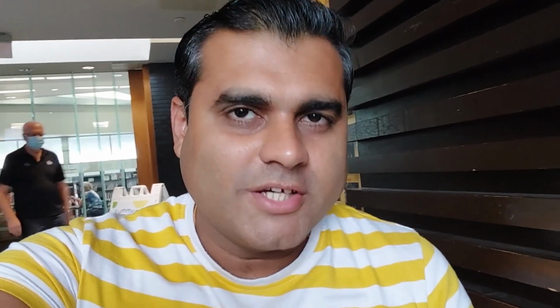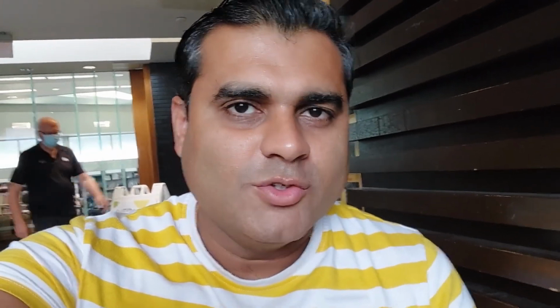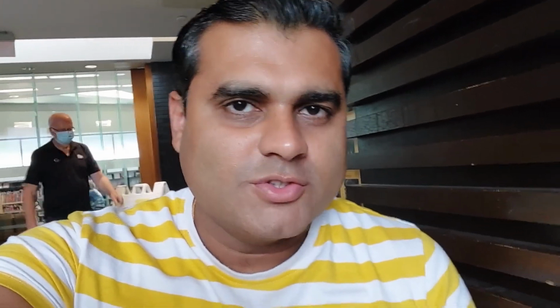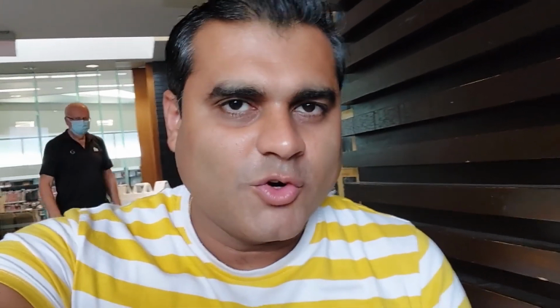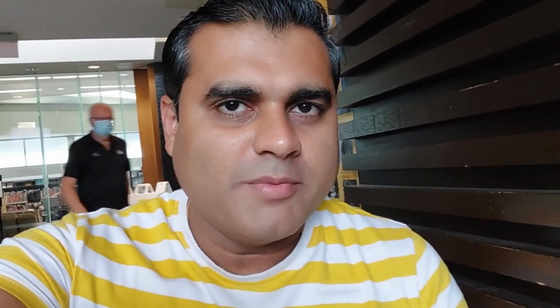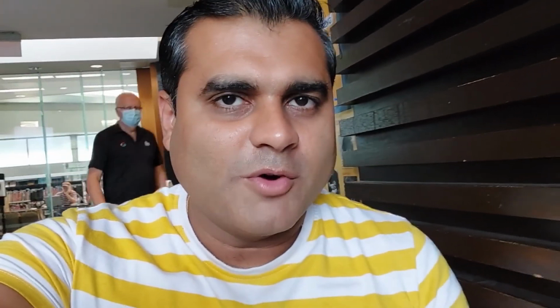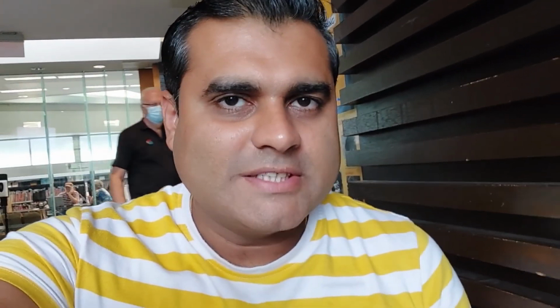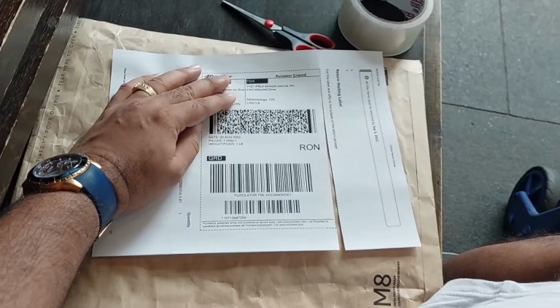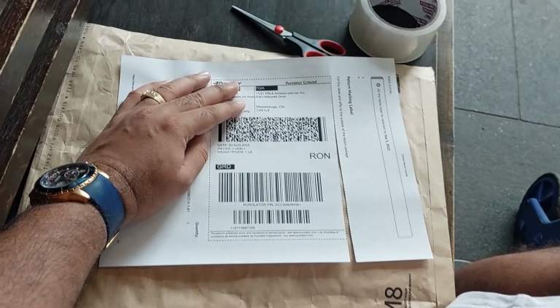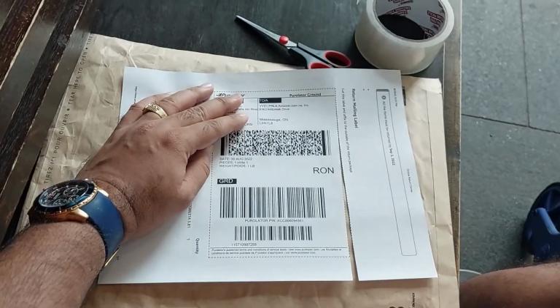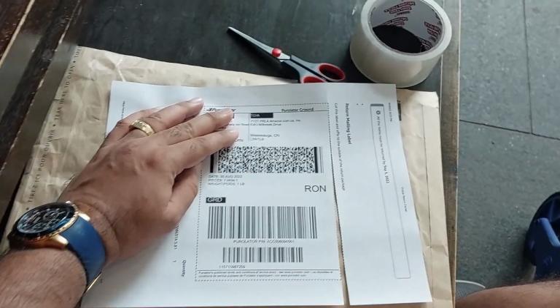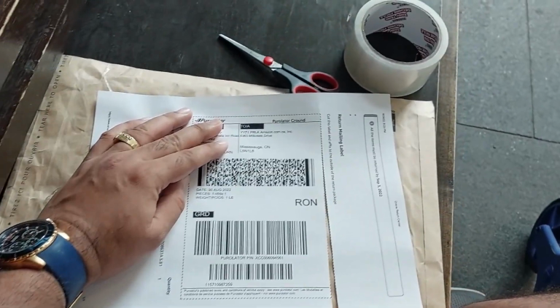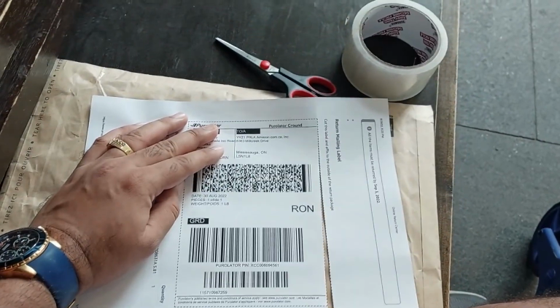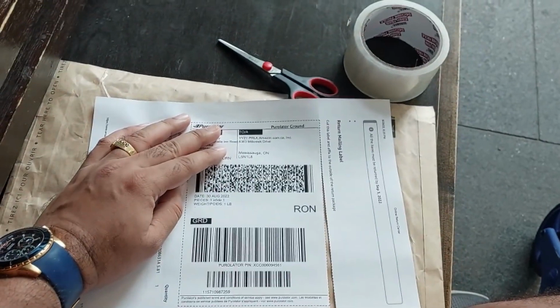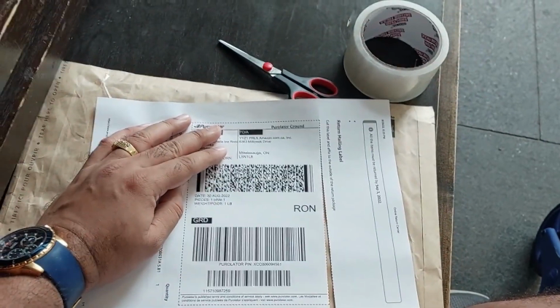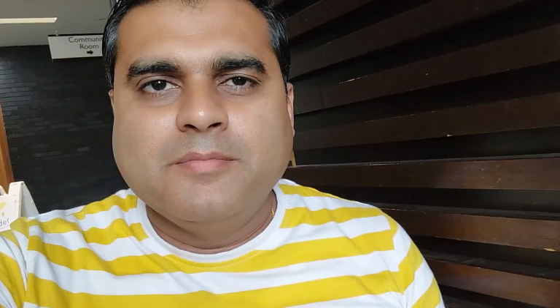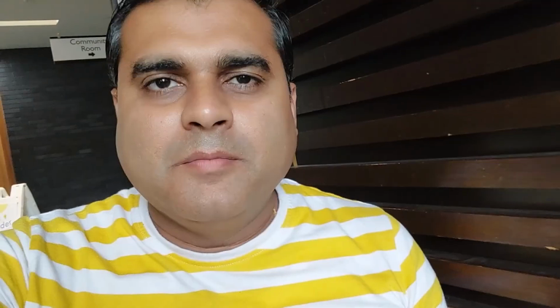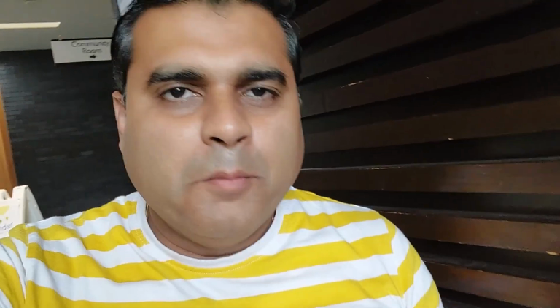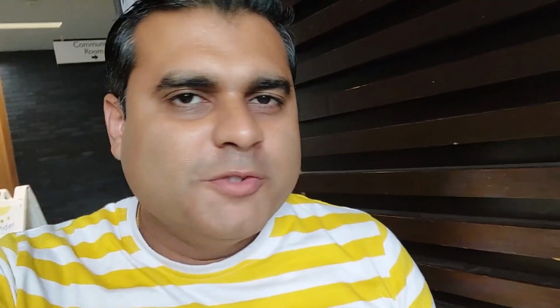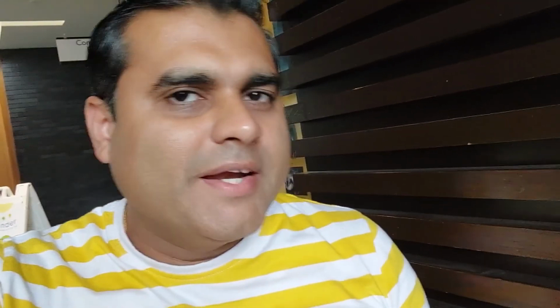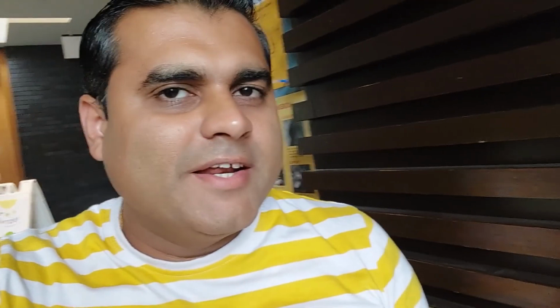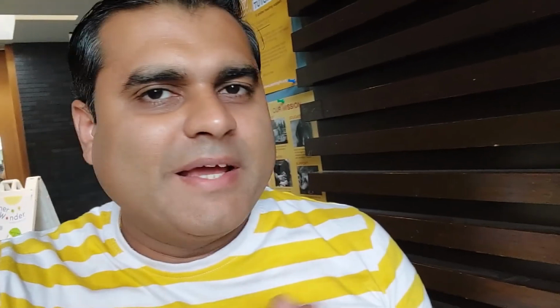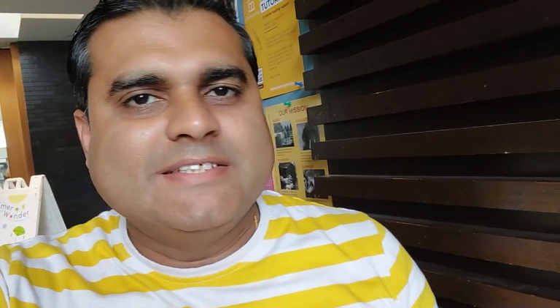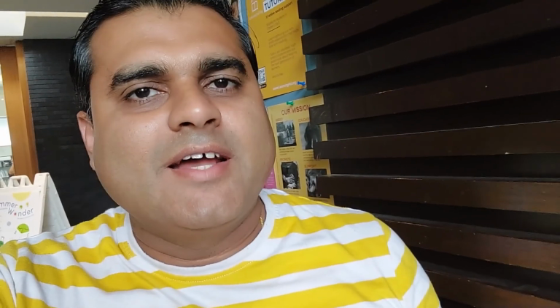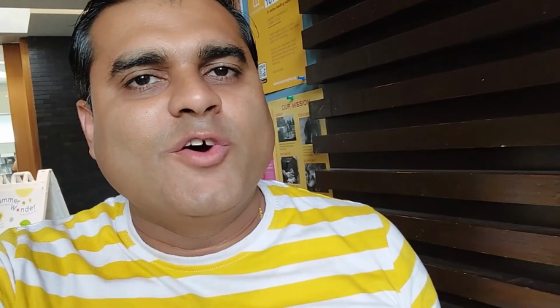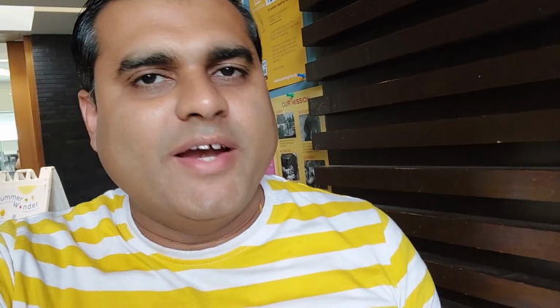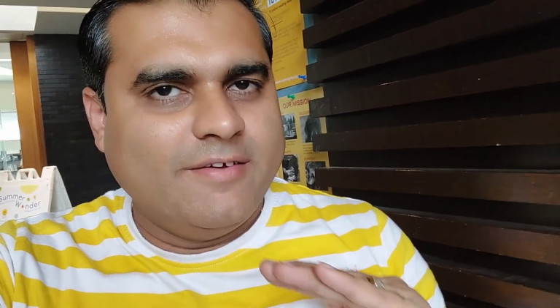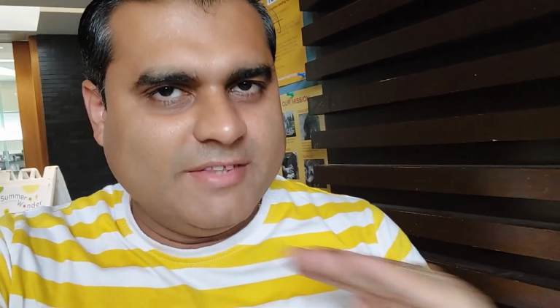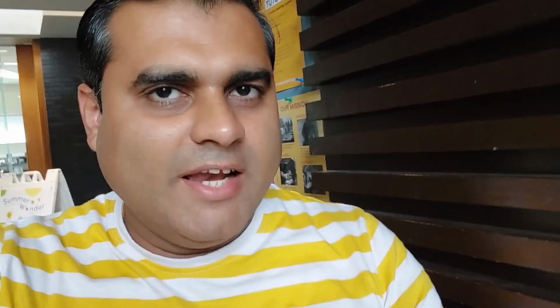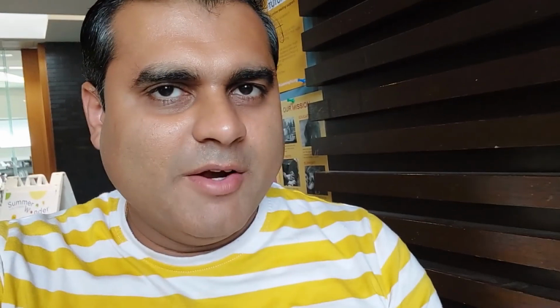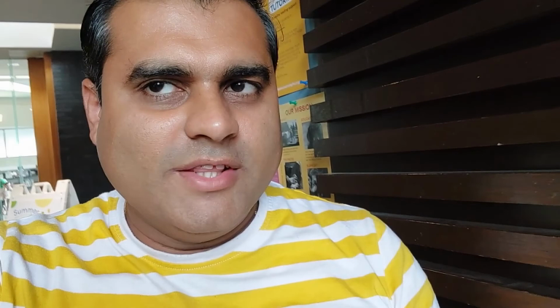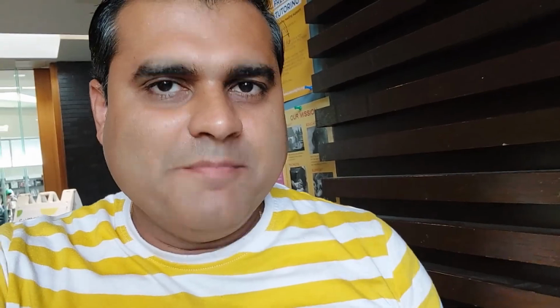I've got the prints of those mailing labels. I'll now stick those onto my boxes. Both my return packages are now ready with the labels on them.